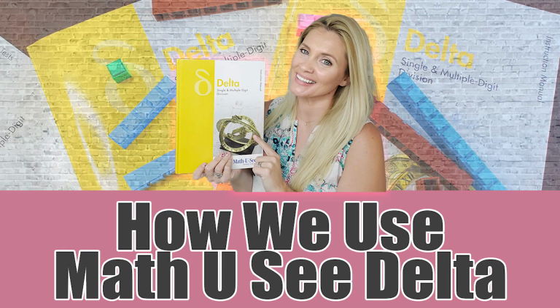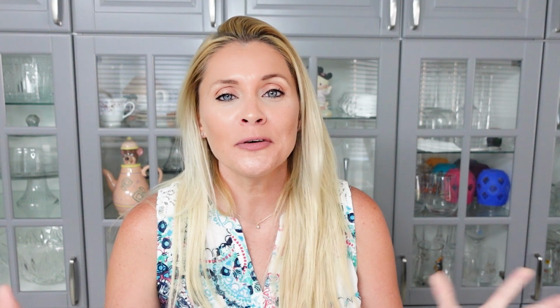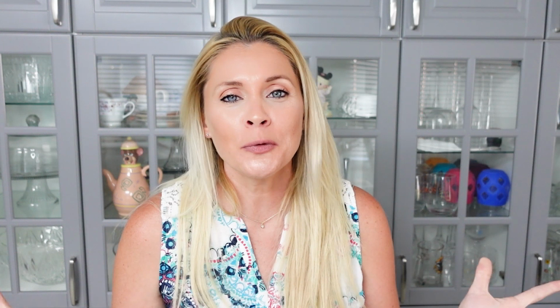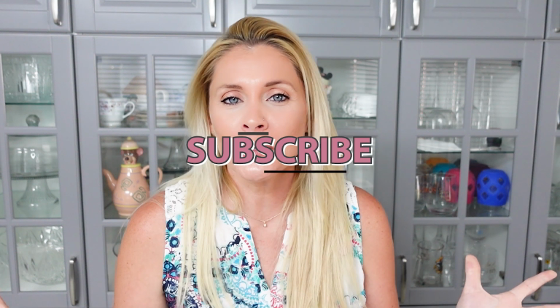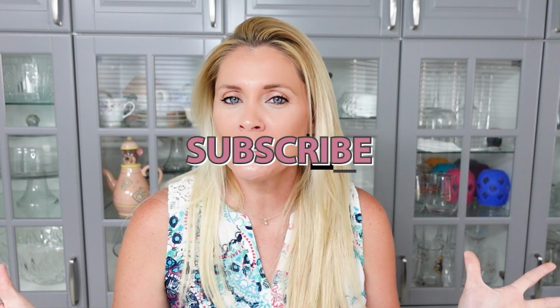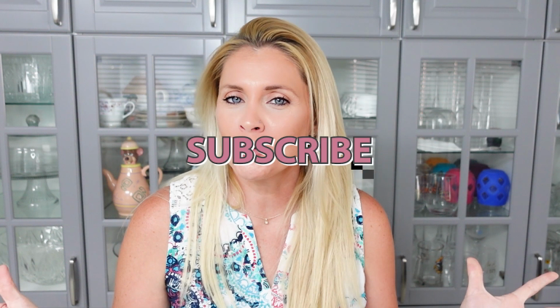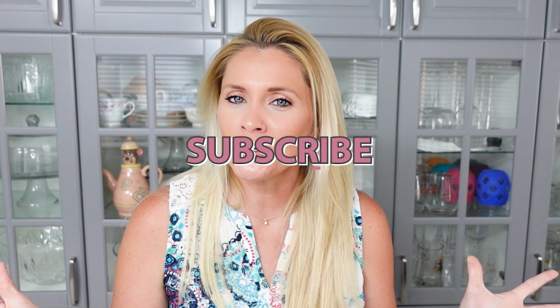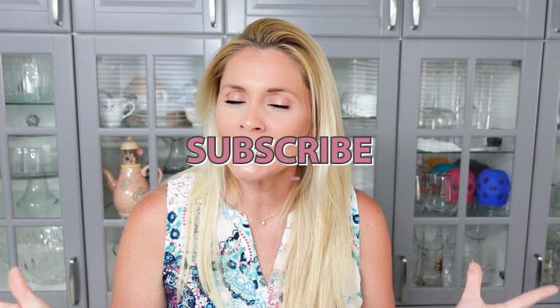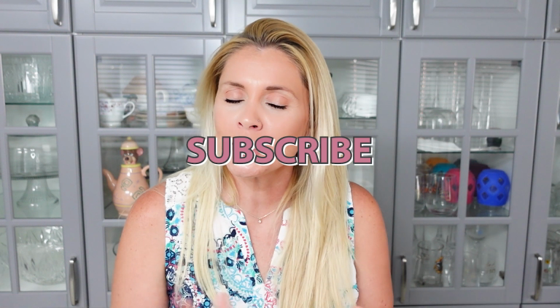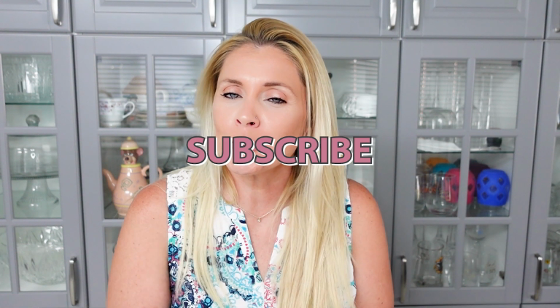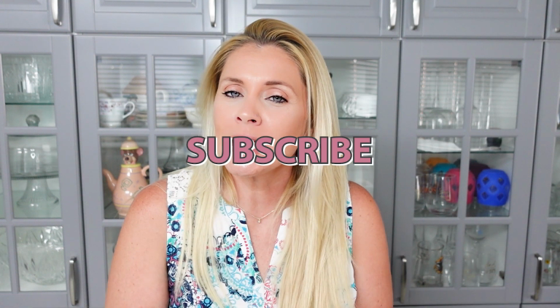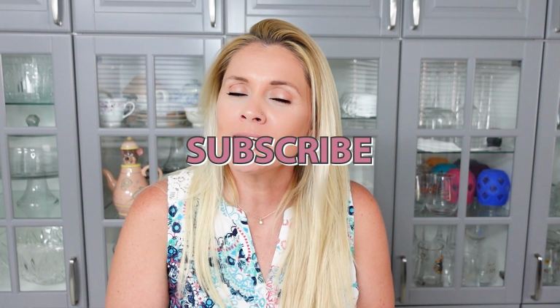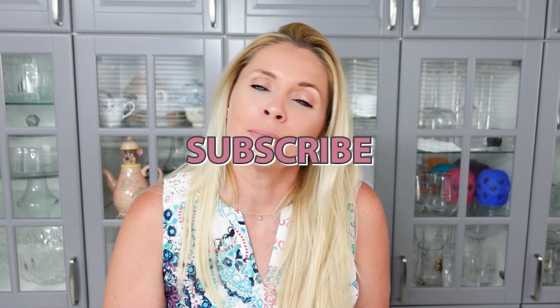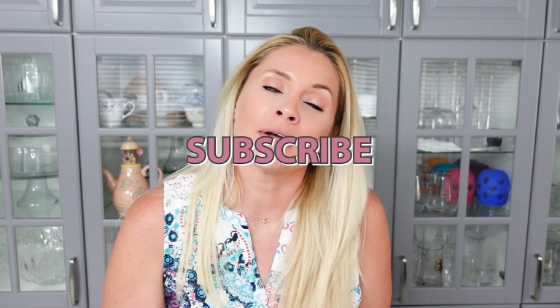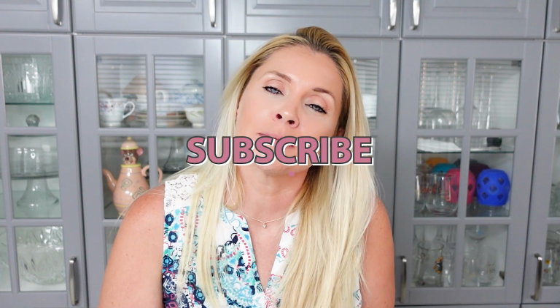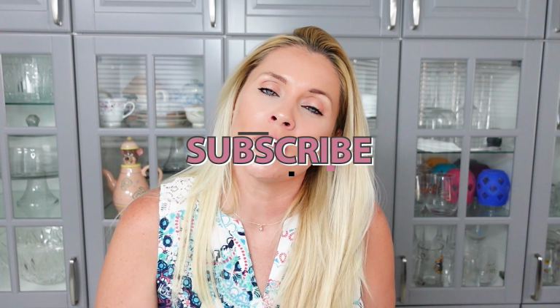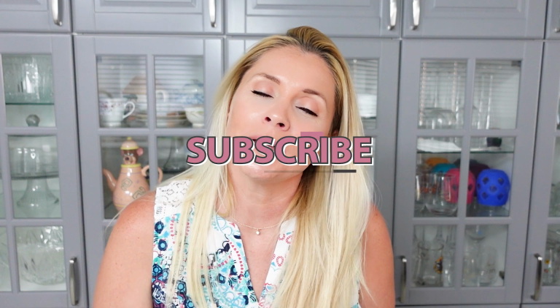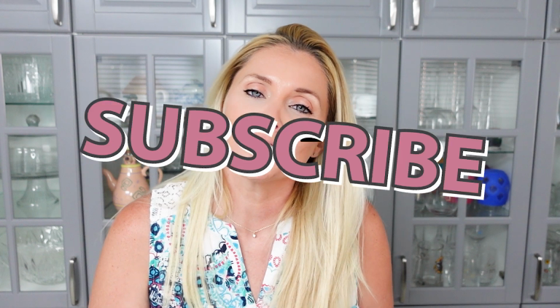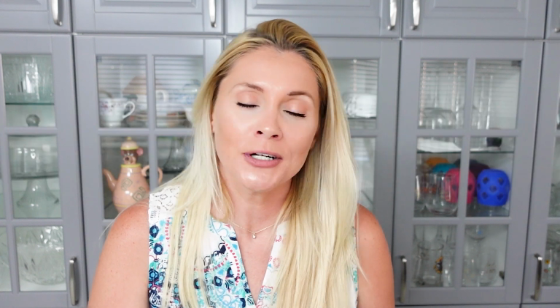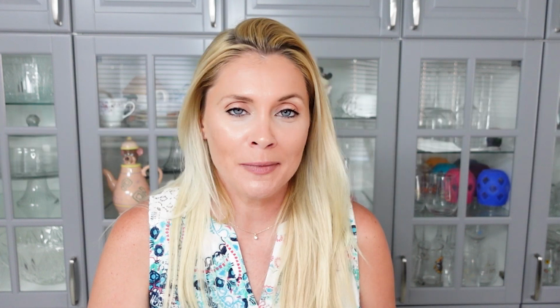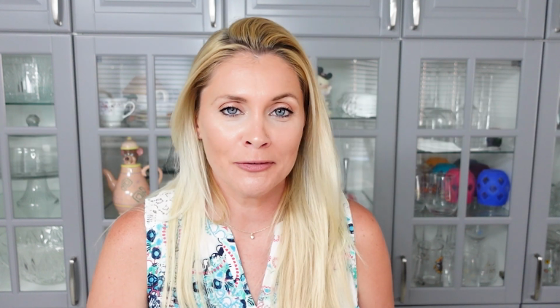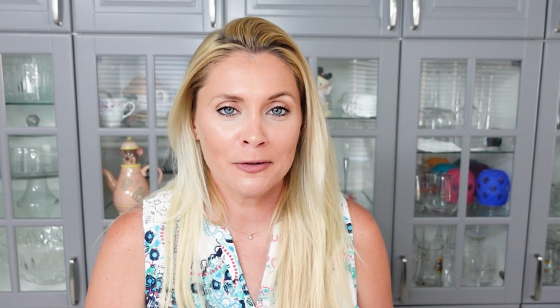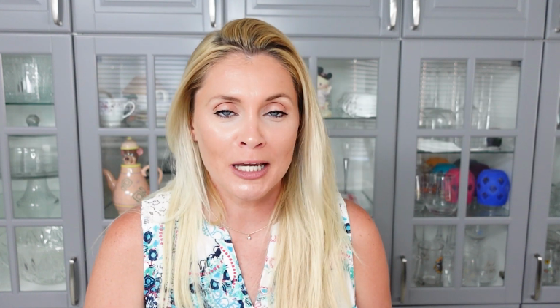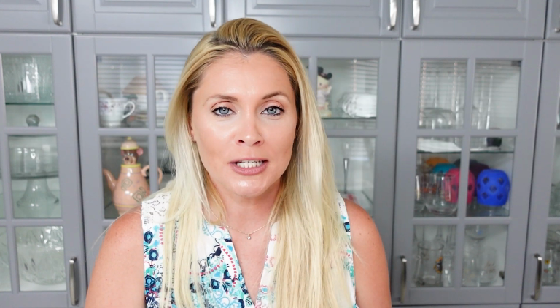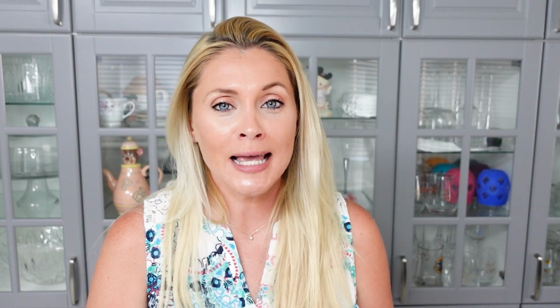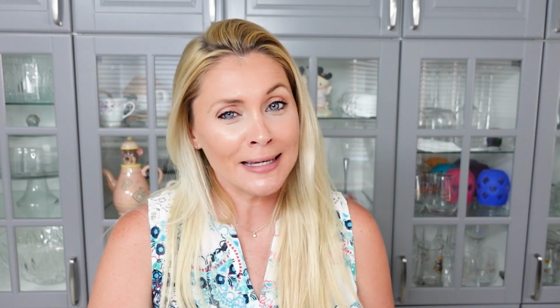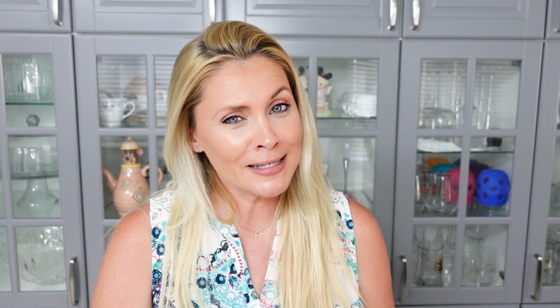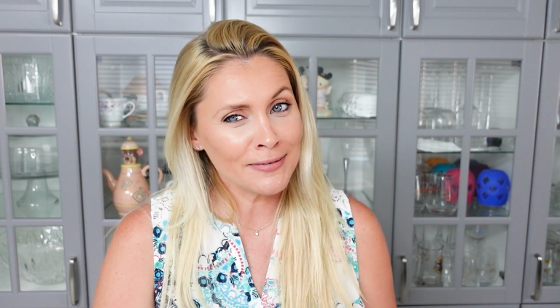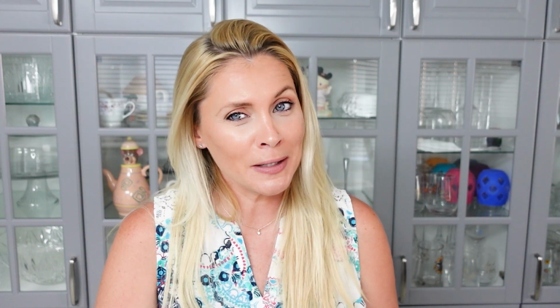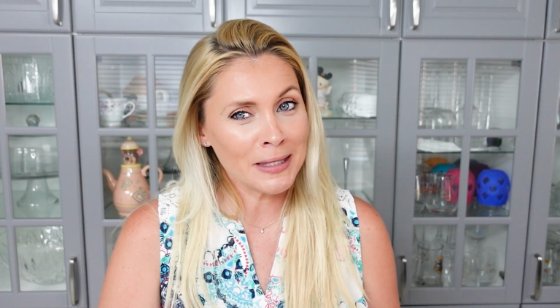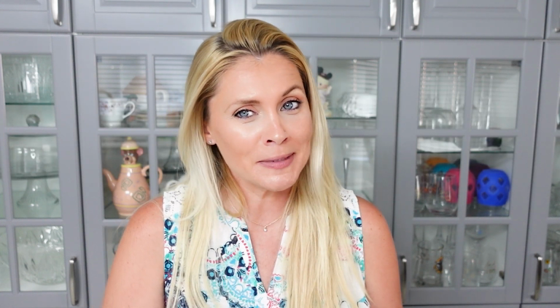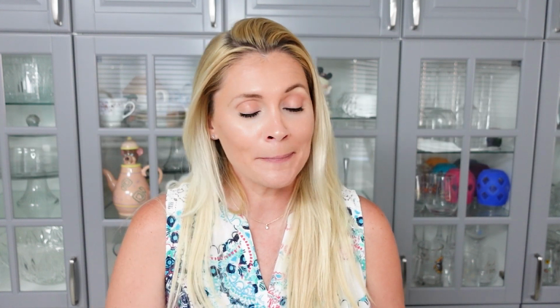Before we go any further, please scroll down, hit the big red subscribe button, turn on the bell for notifications, and give this video a thumbs up.